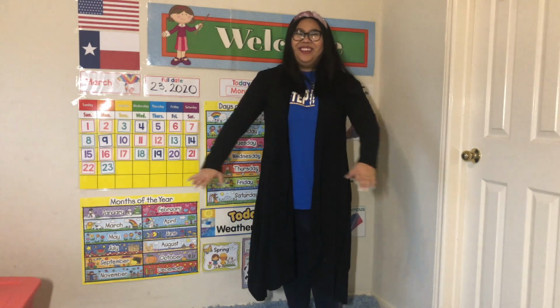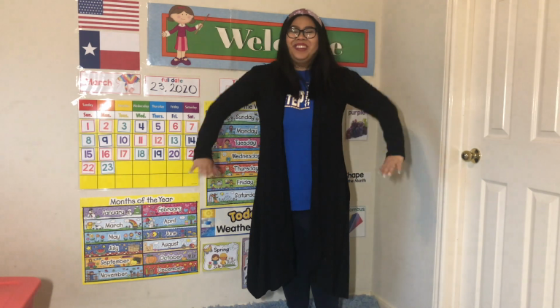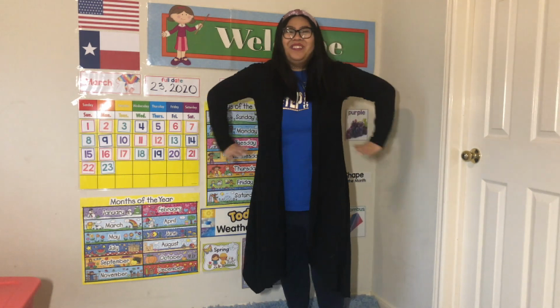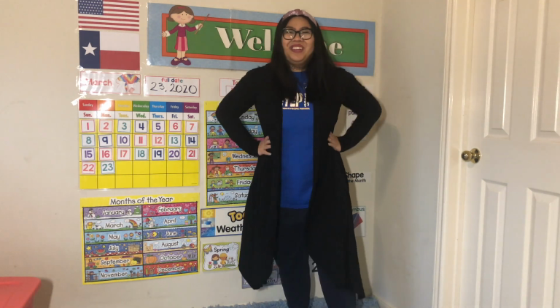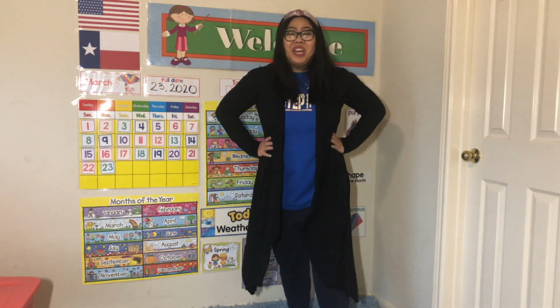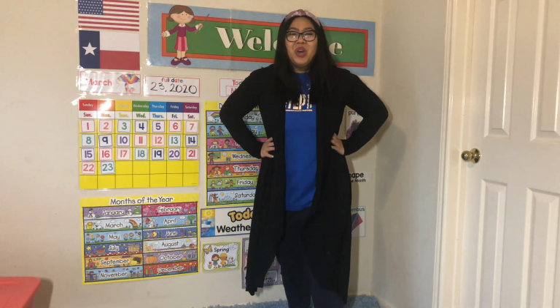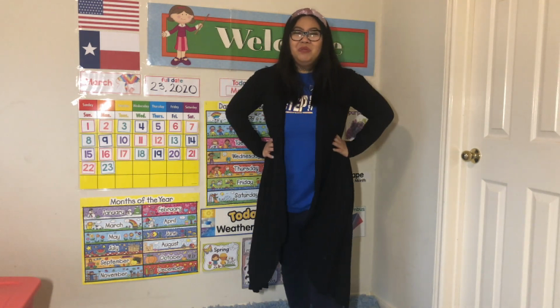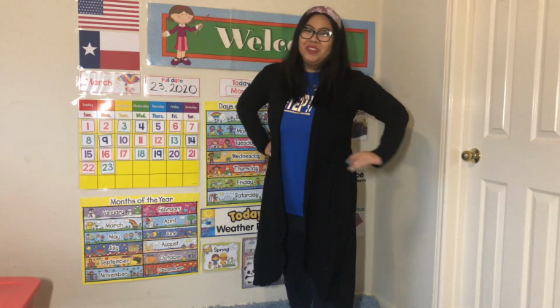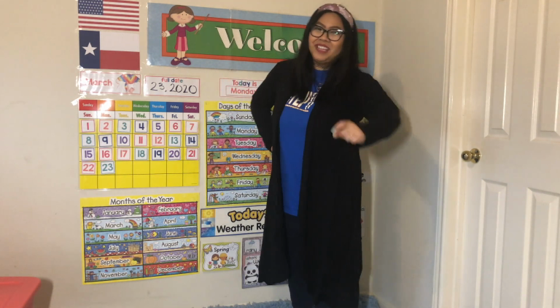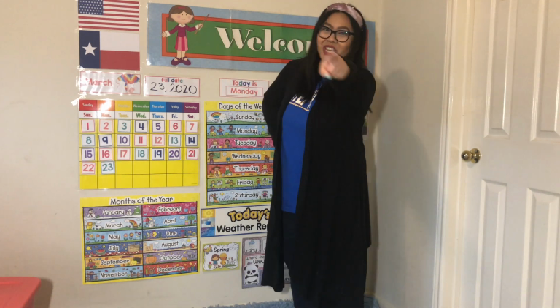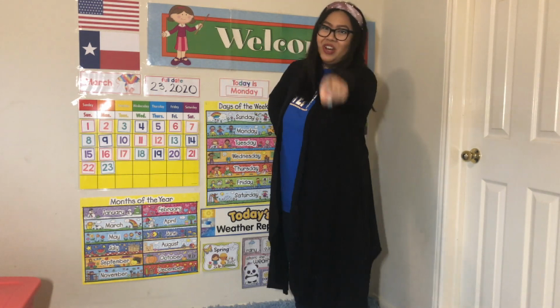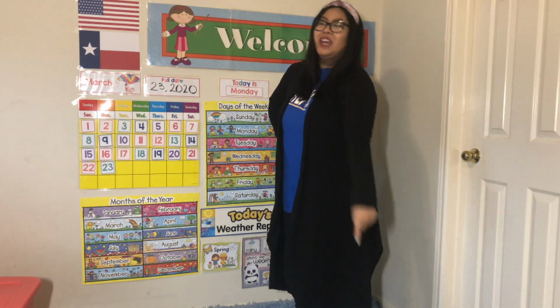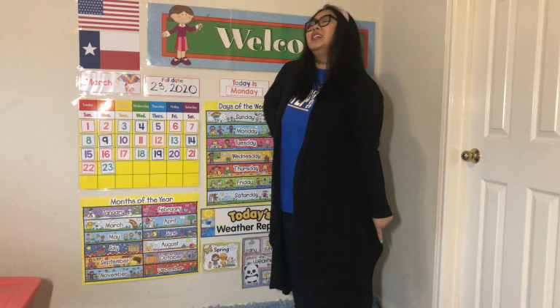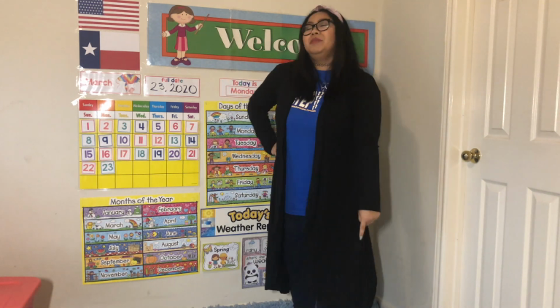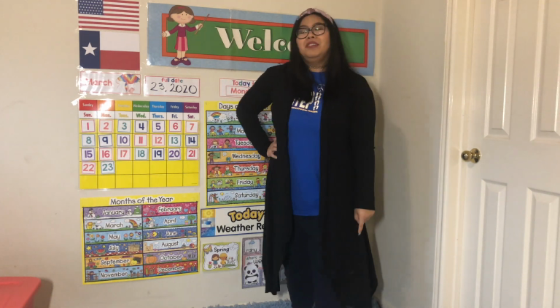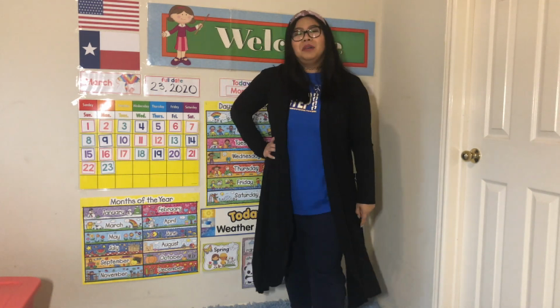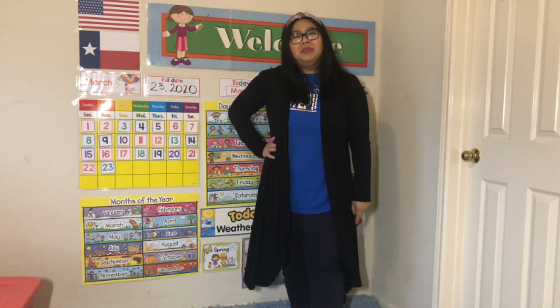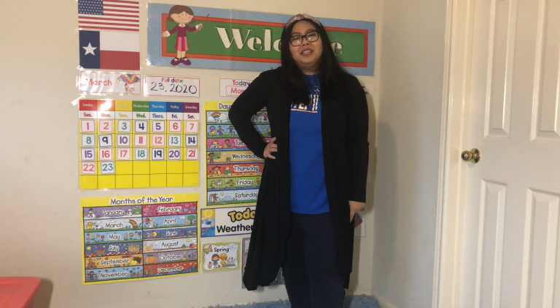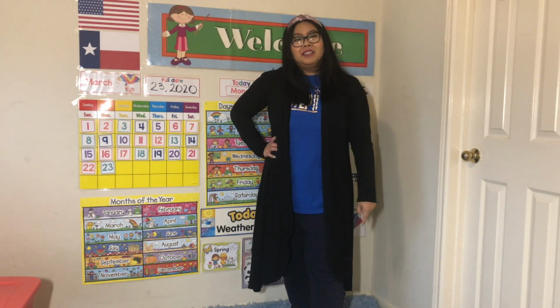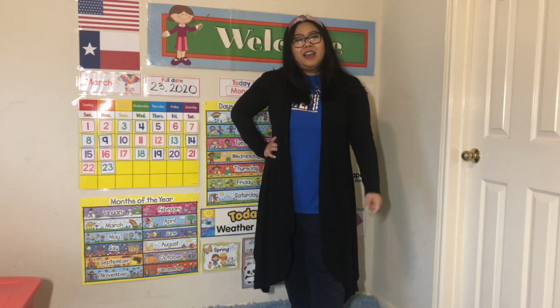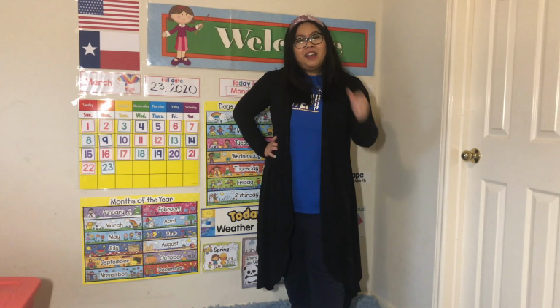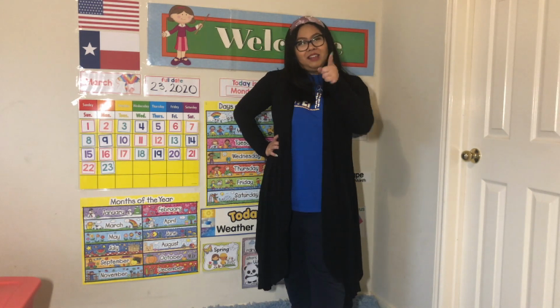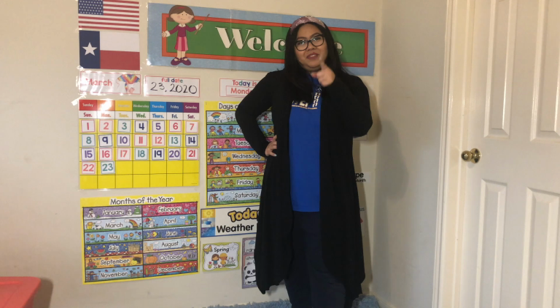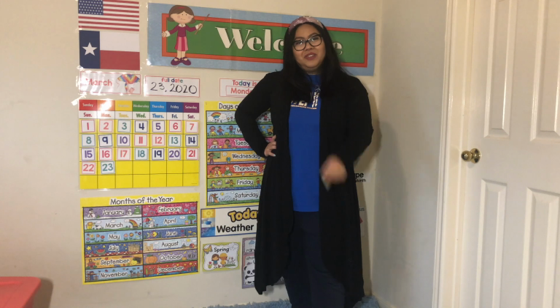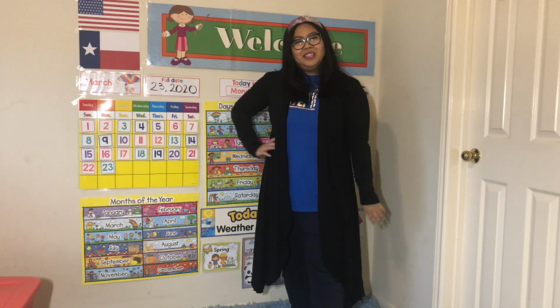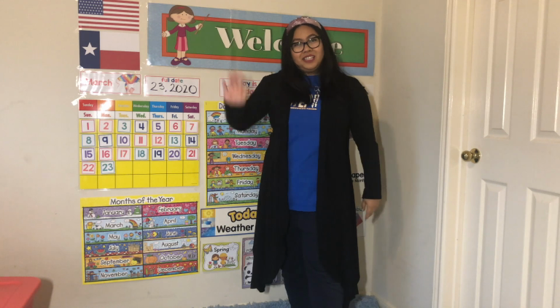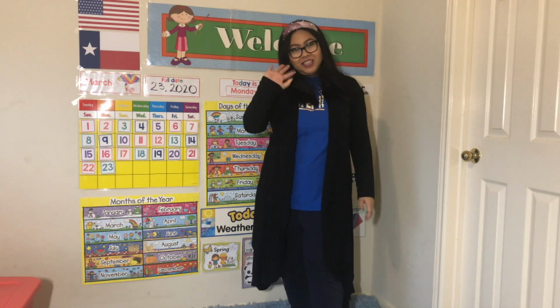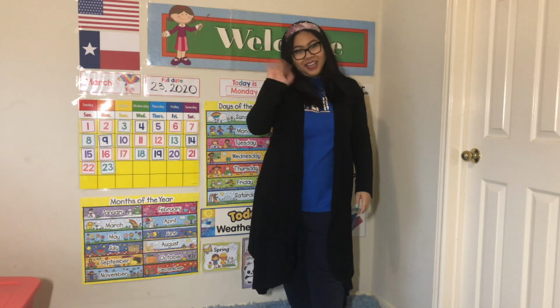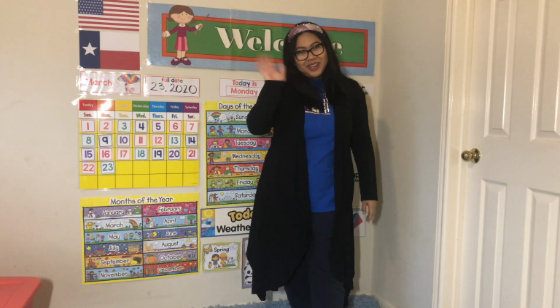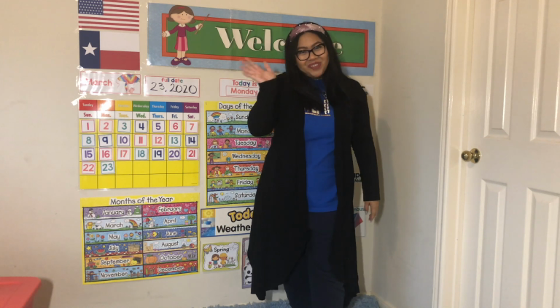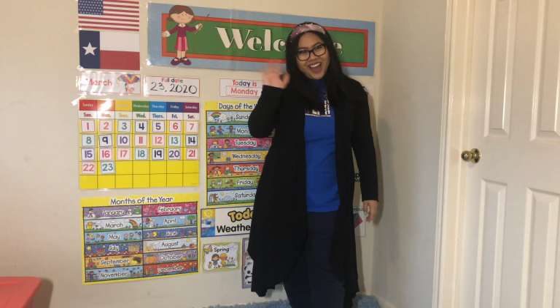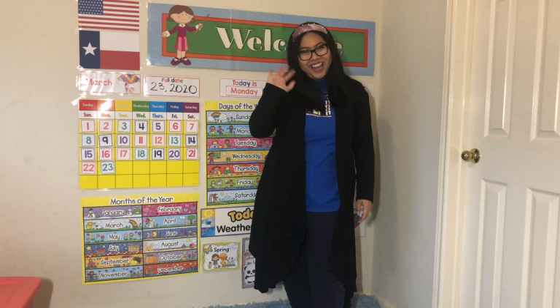Okay friends, I hope you liked that song. Keep learning about plants, and I love you. See you later — bye bye!